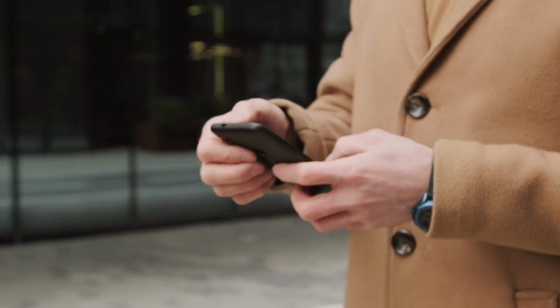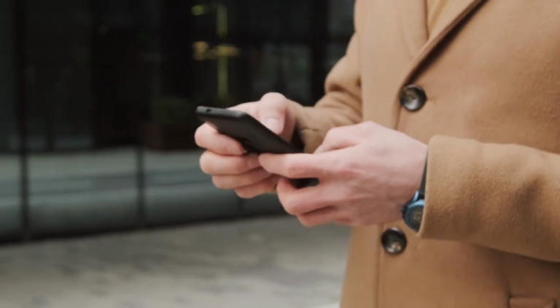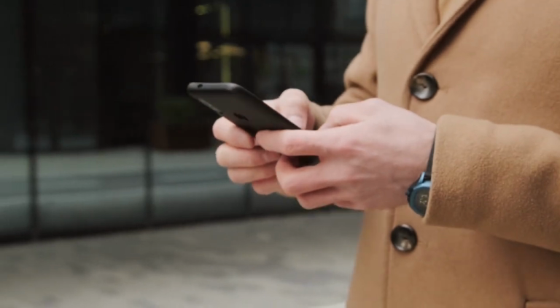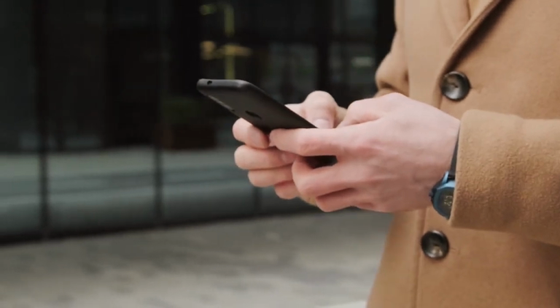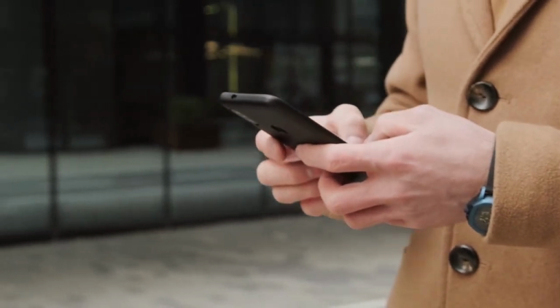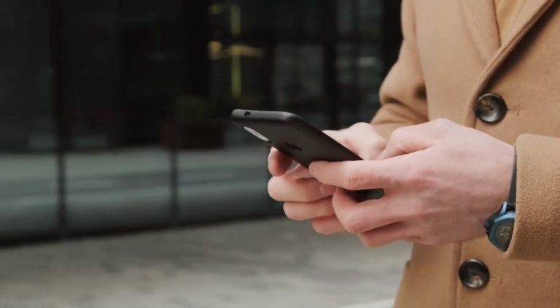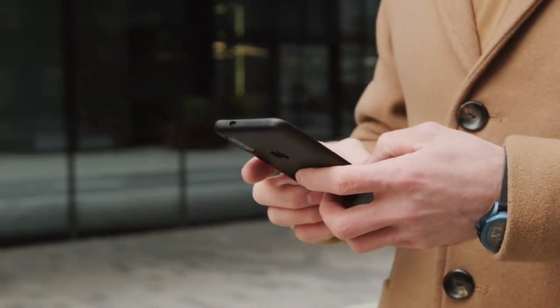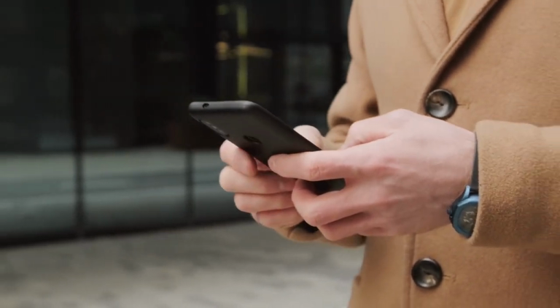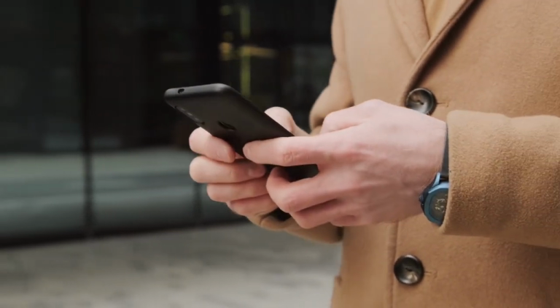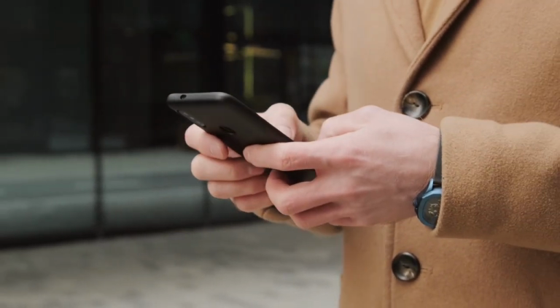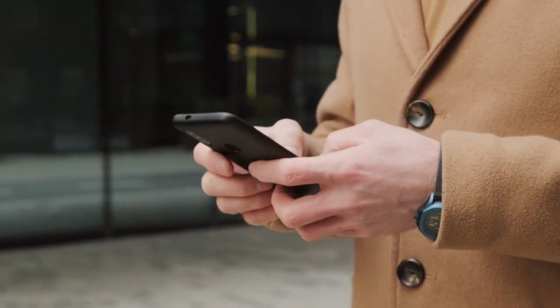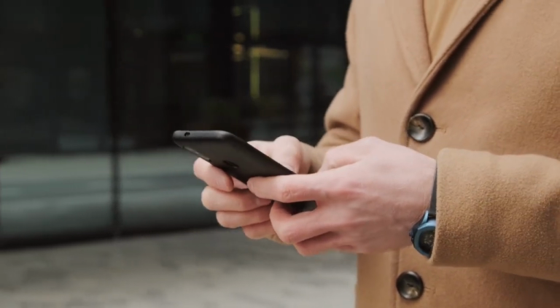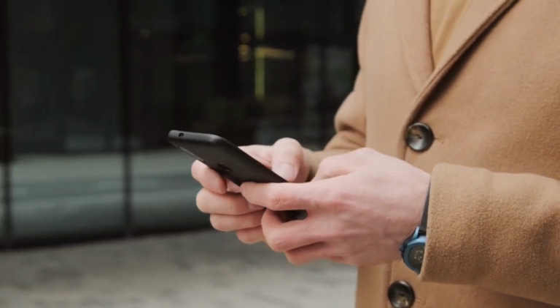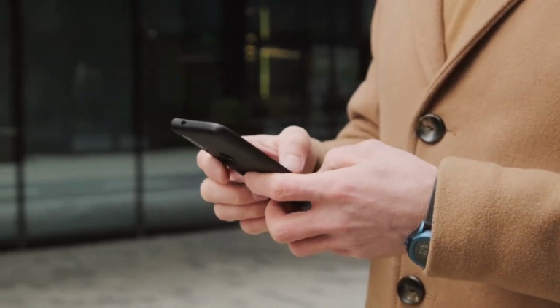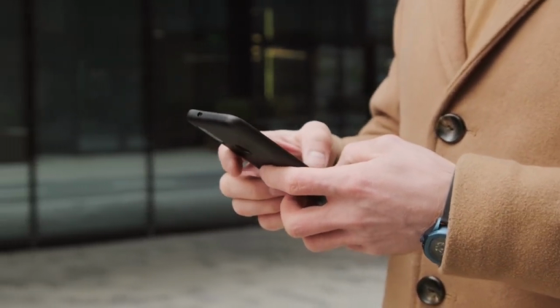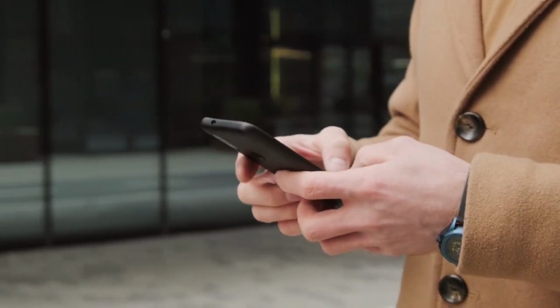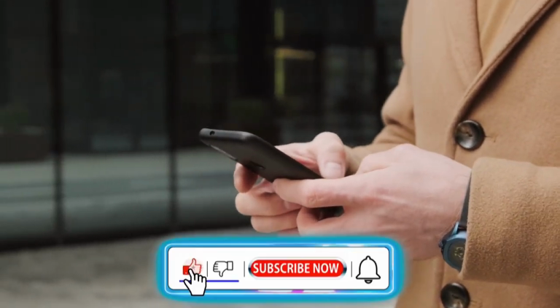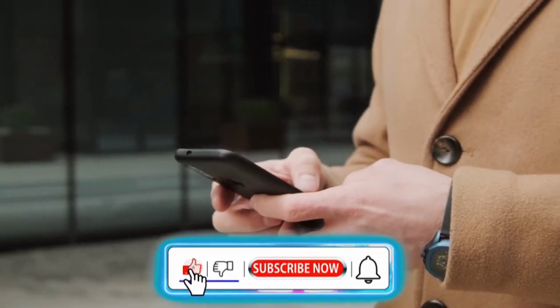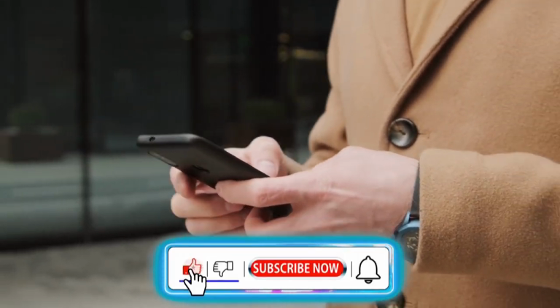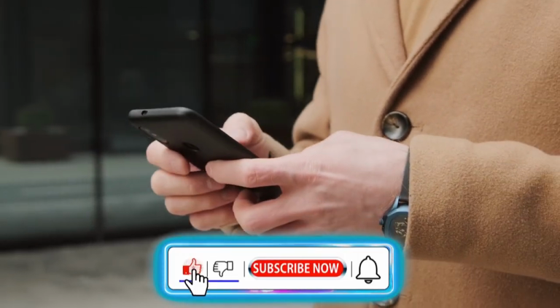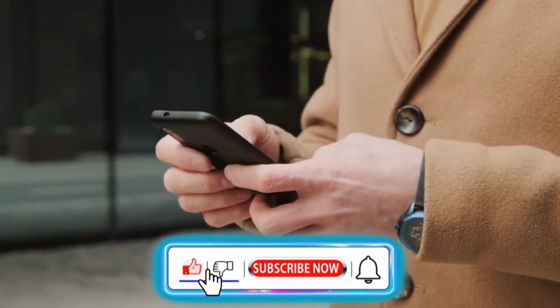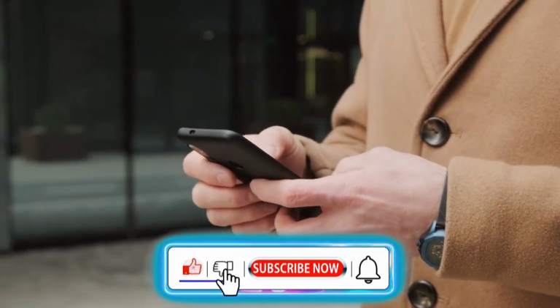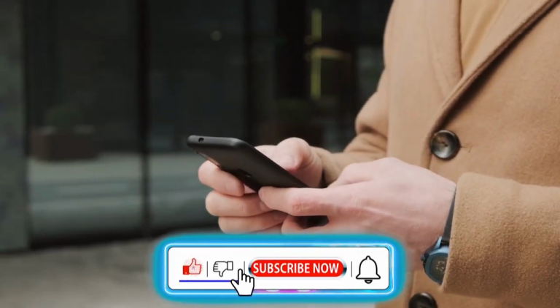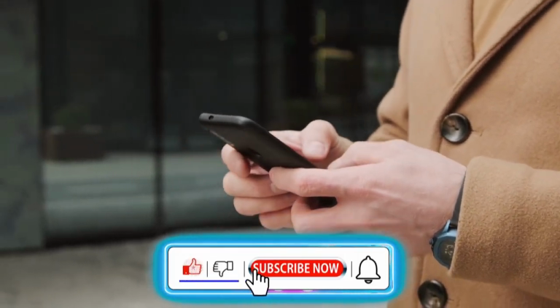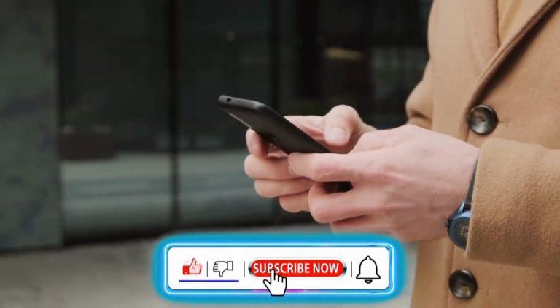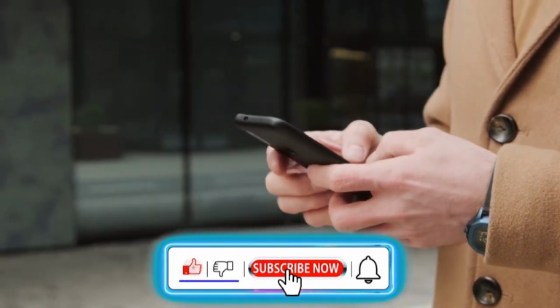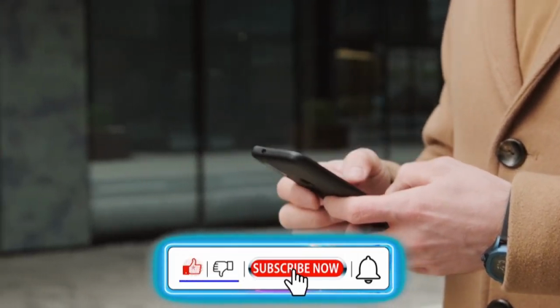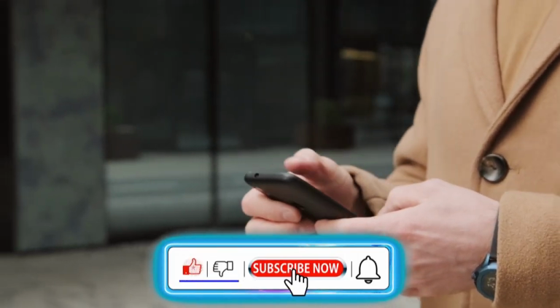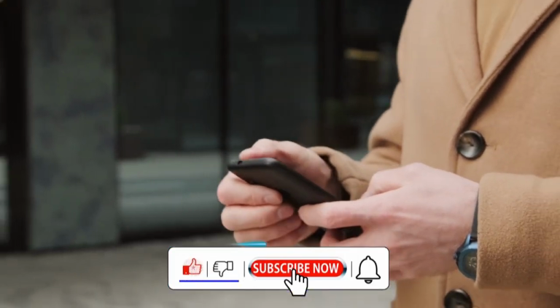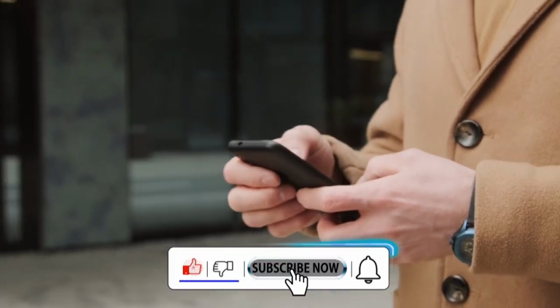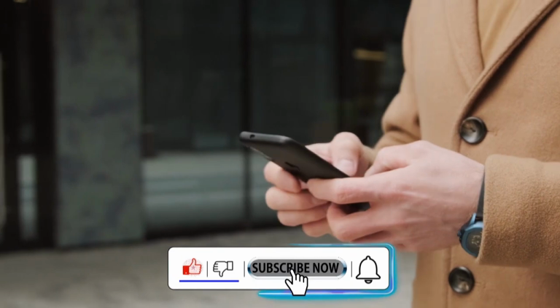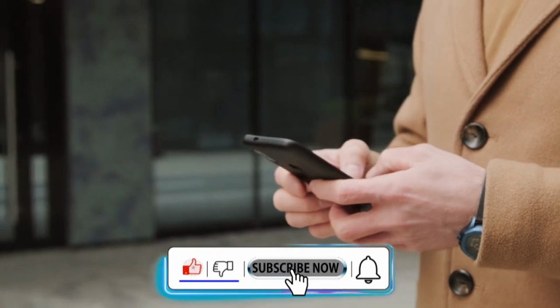Hi guys, welcome to my channel. Before we get started, make sure to hit that like button and also subscribe to my channel.